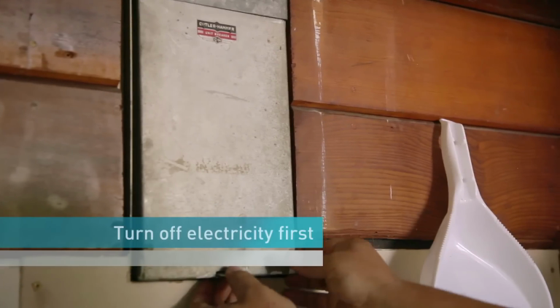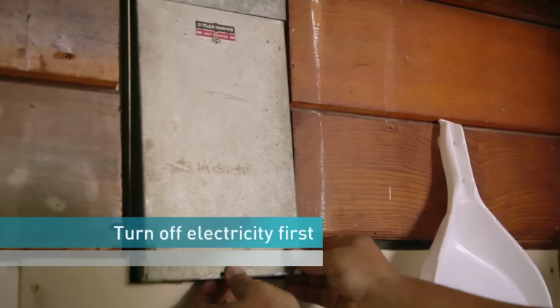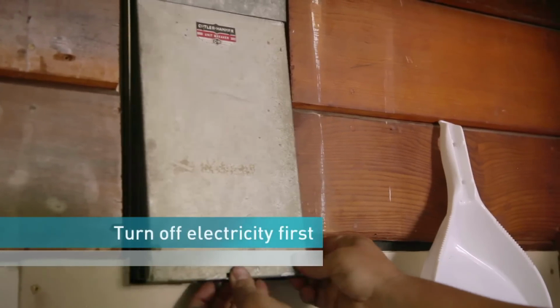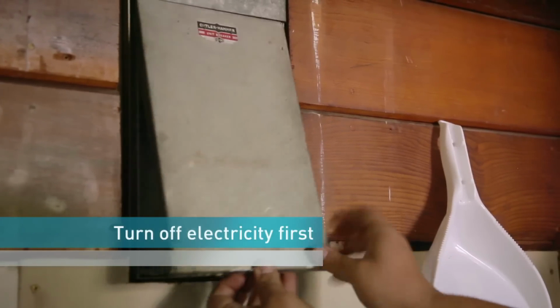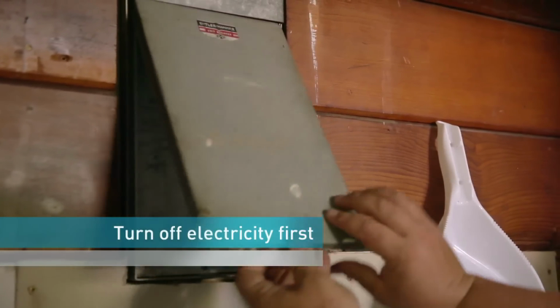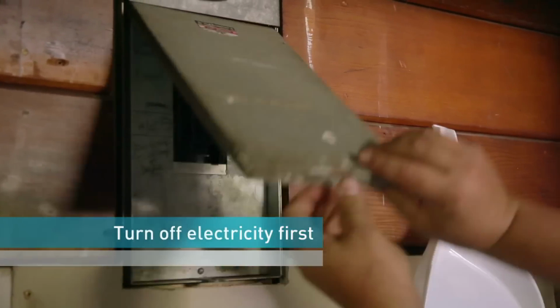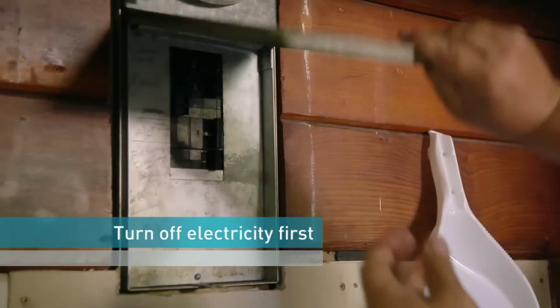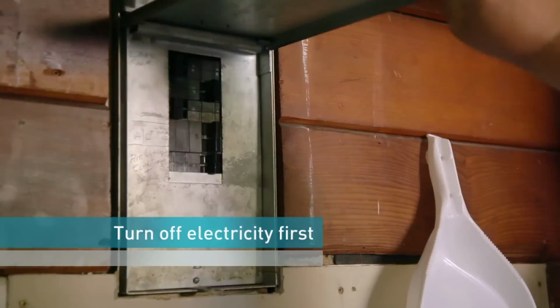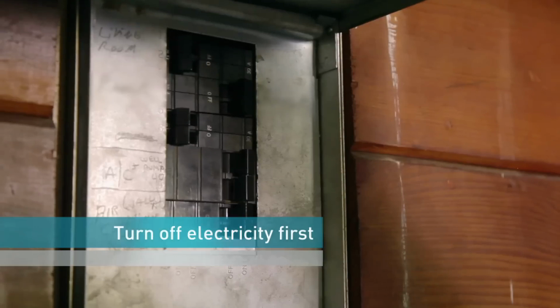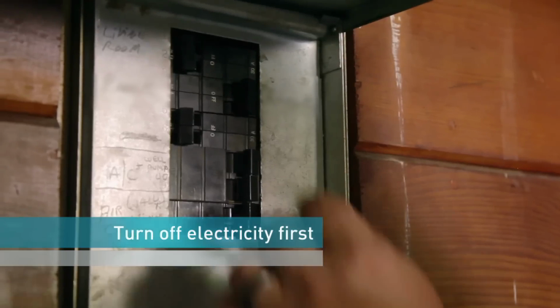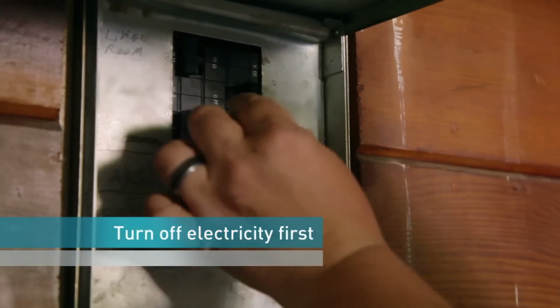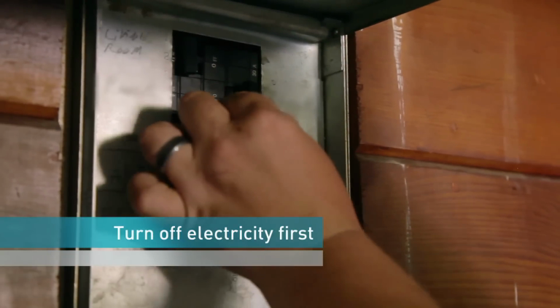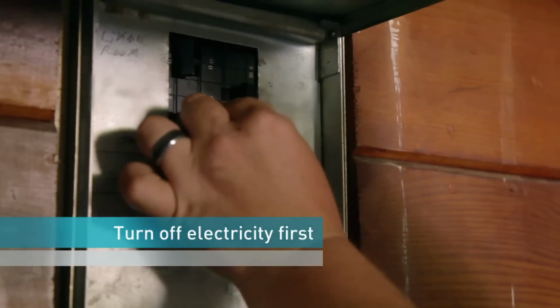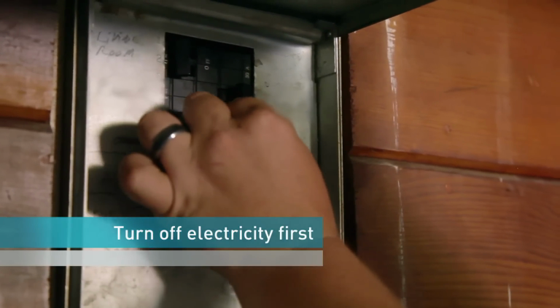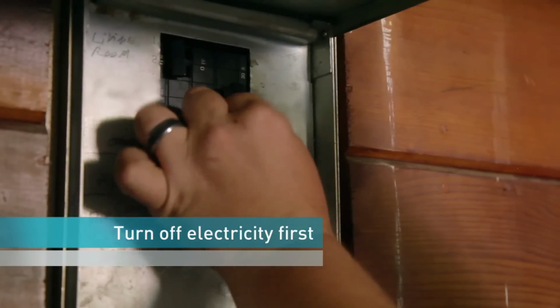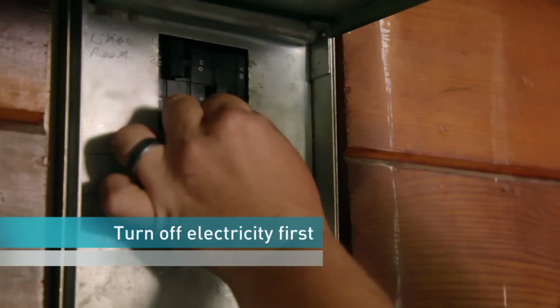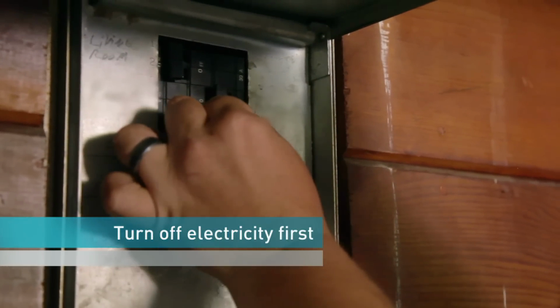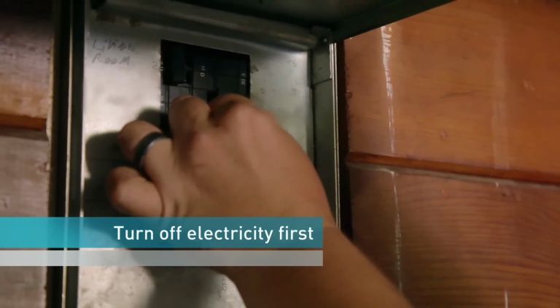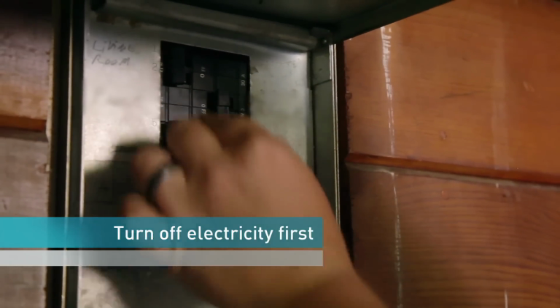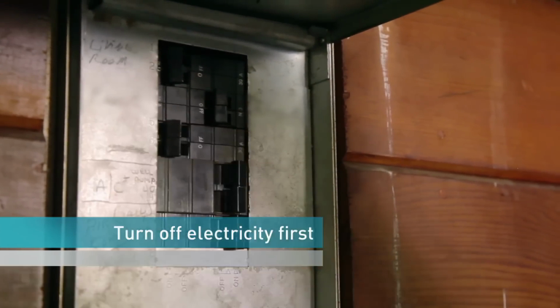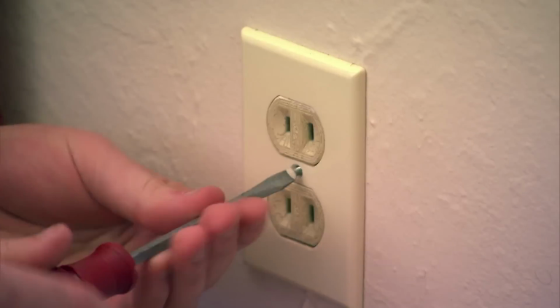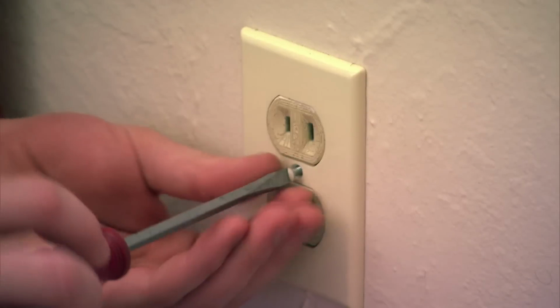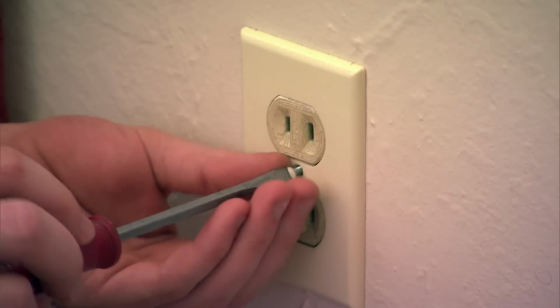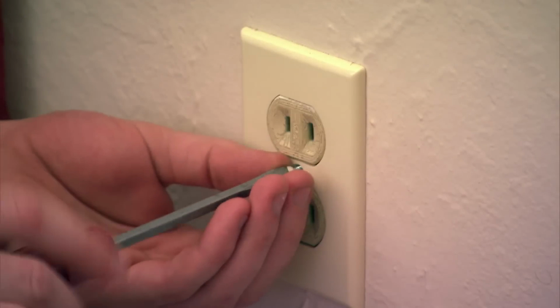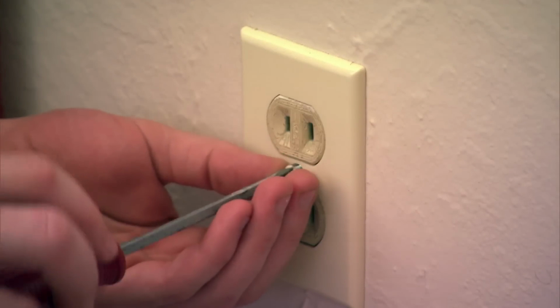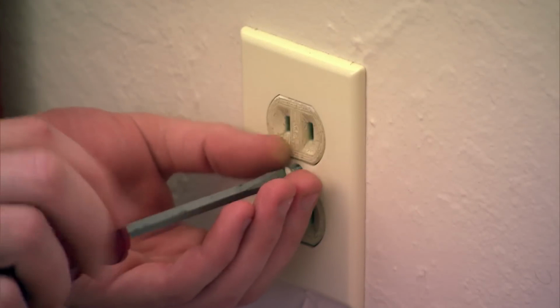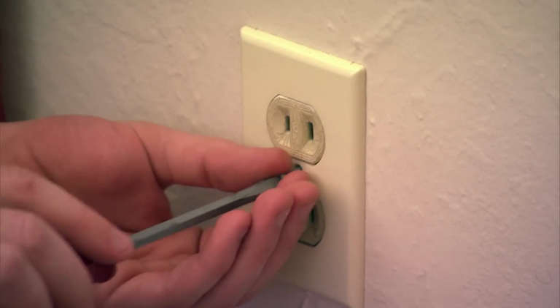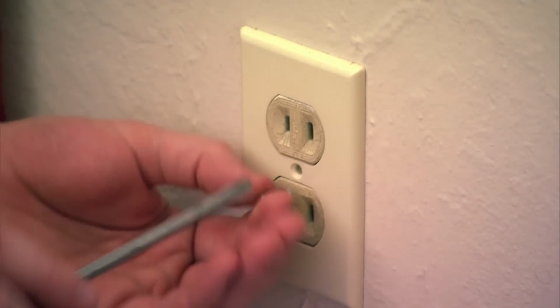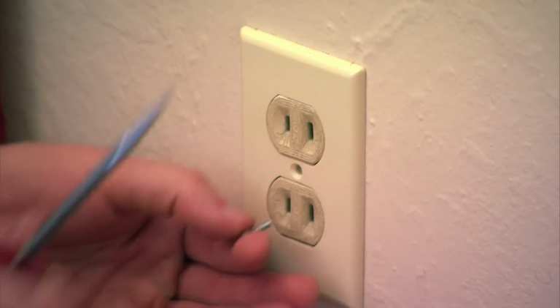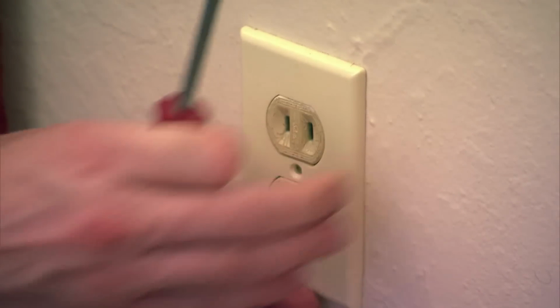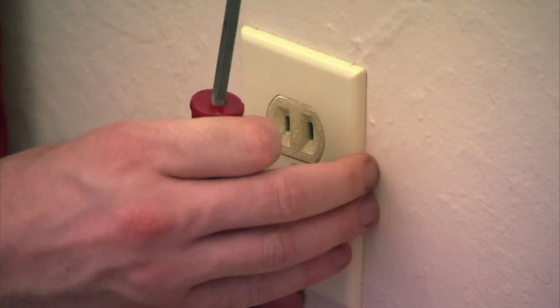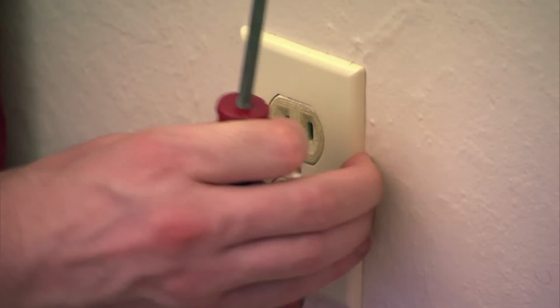Before you get started, turn off the electricity. Safety first, then remove the outlet plate.